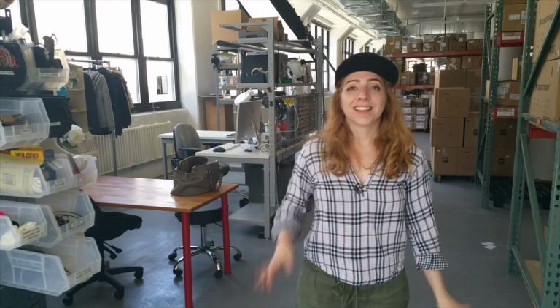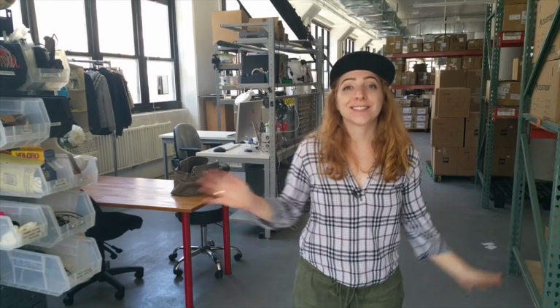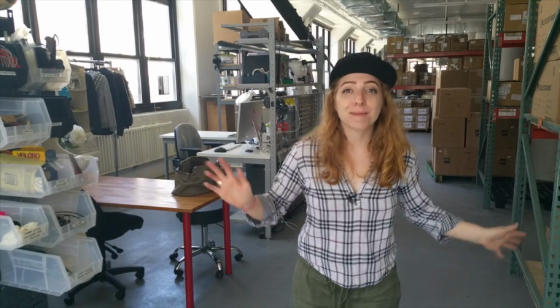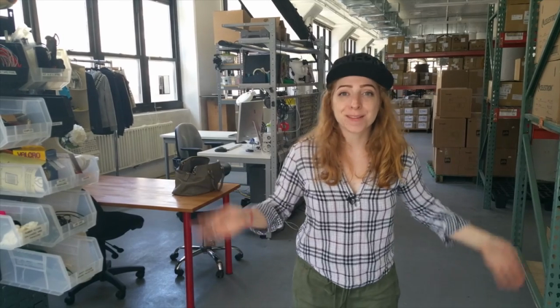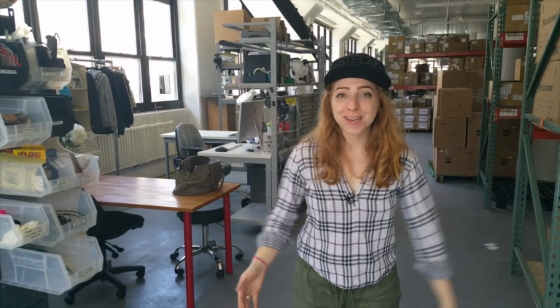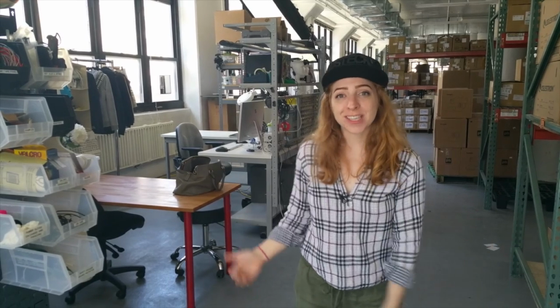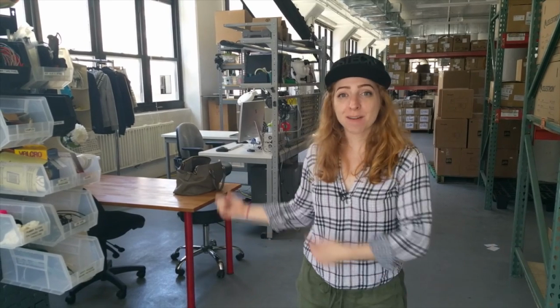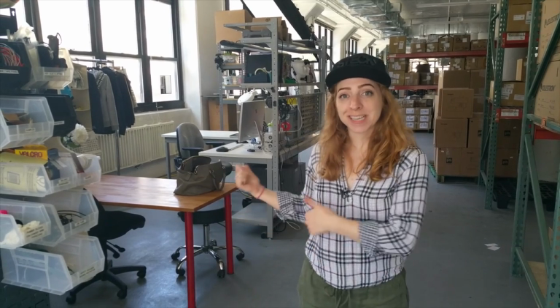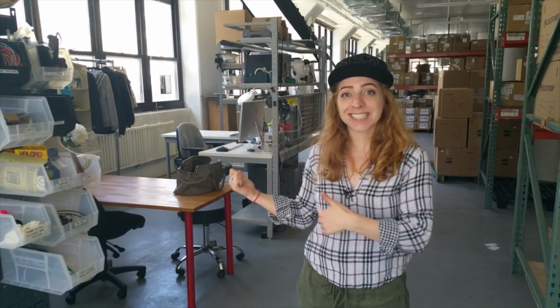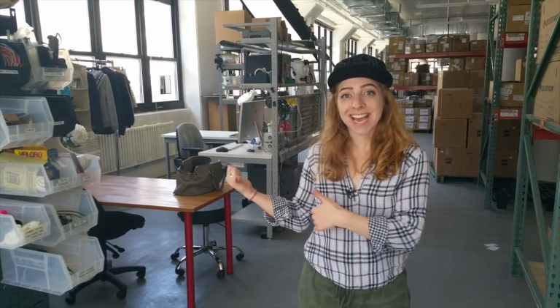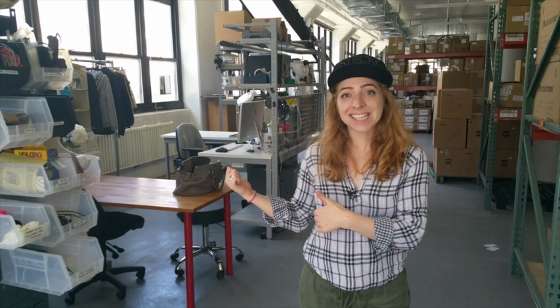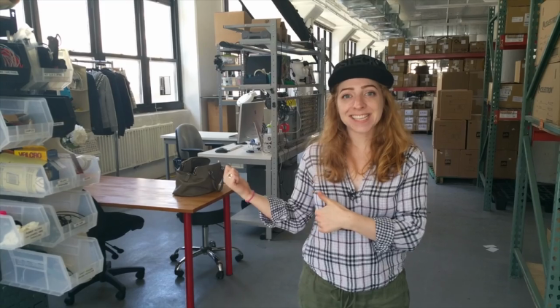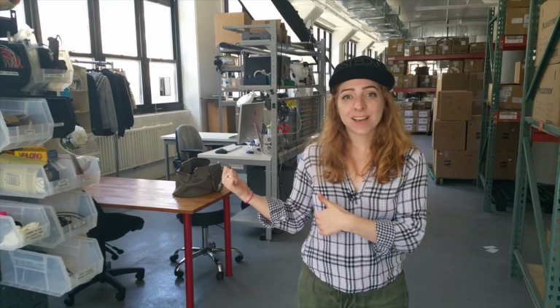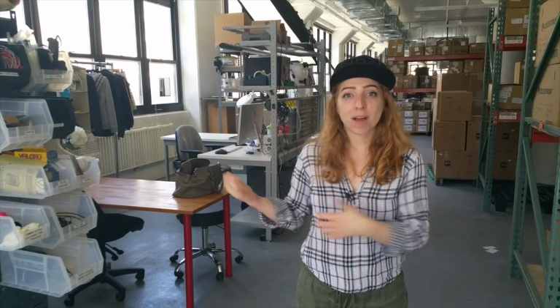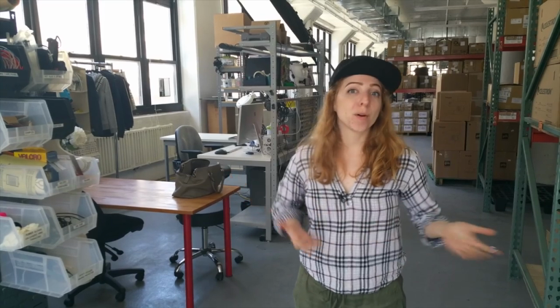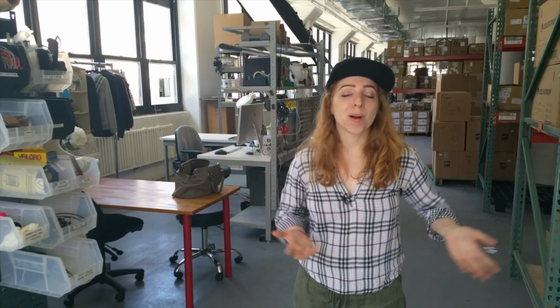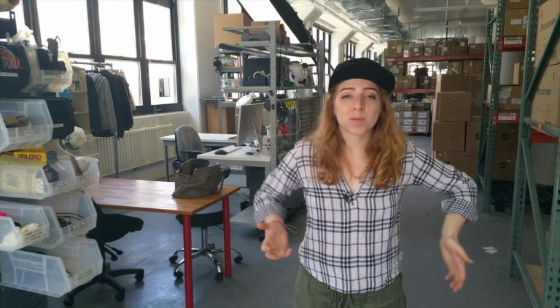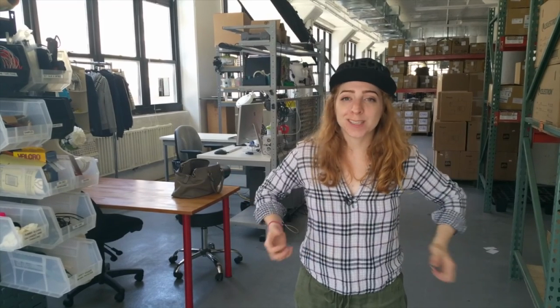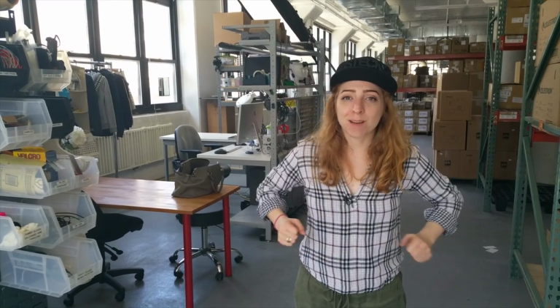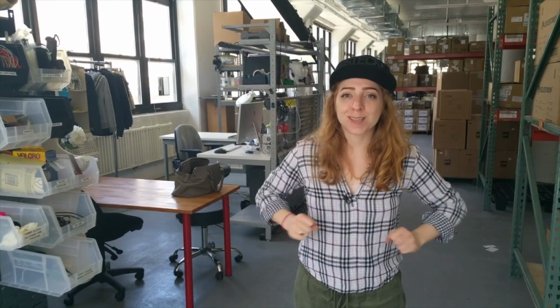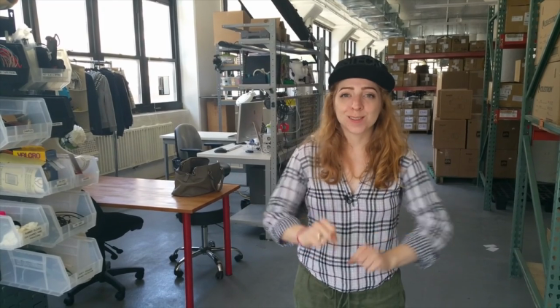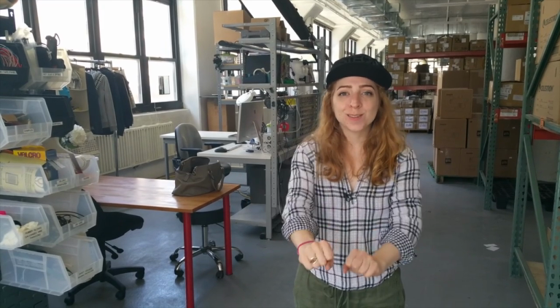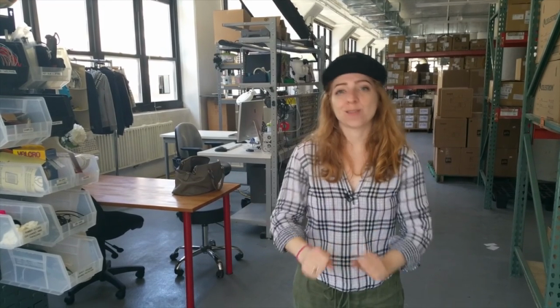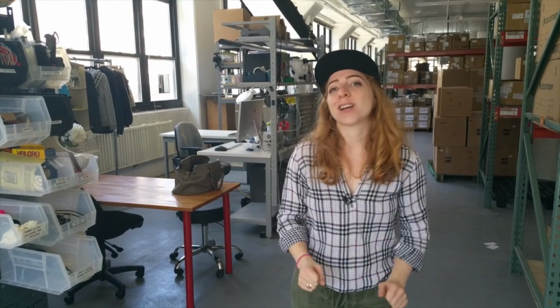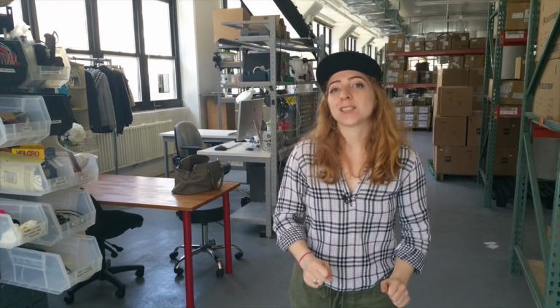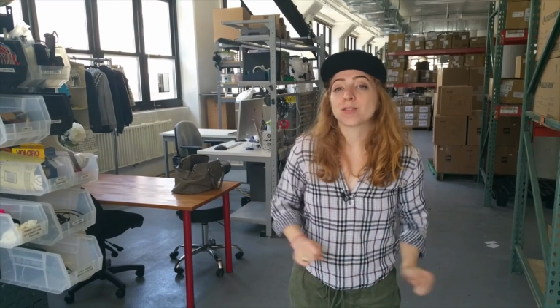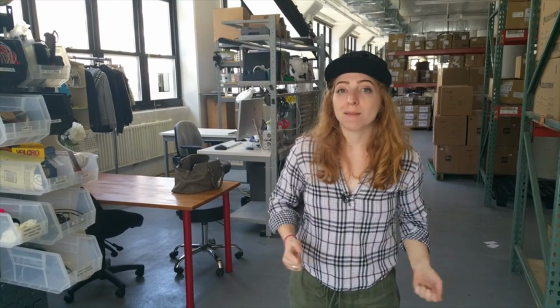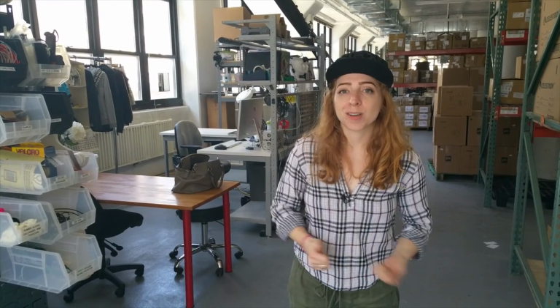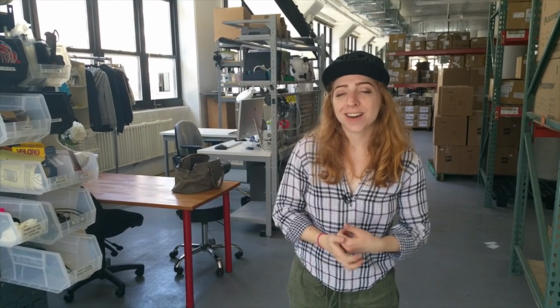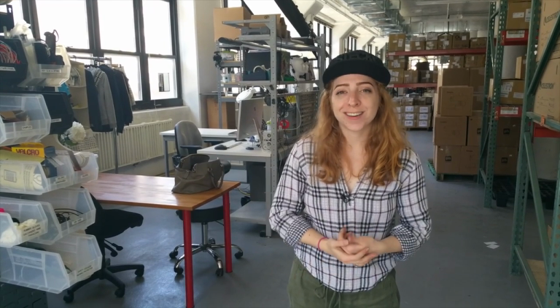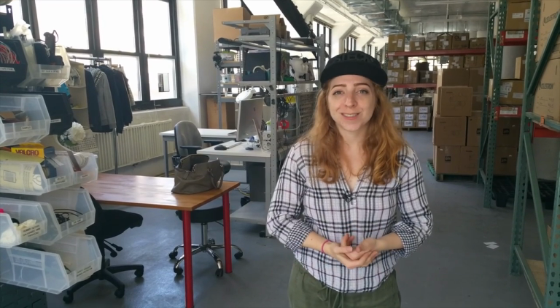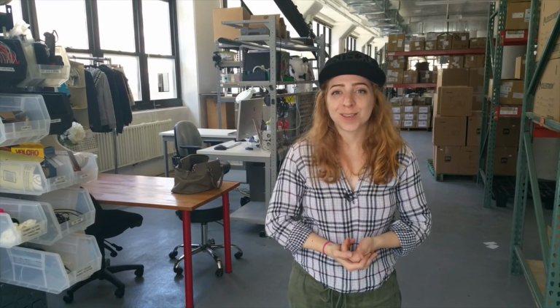Thanks for coming with me to check out my desk! We'll have more wearables projects coming to you soon, so don't forget to subscribe to our channel here on YouTube.